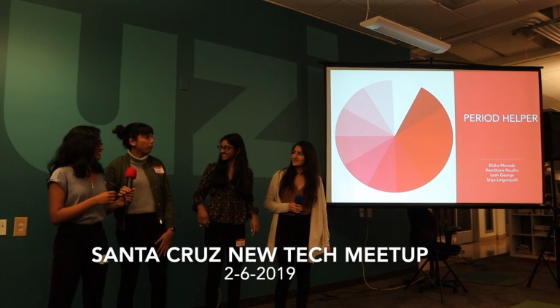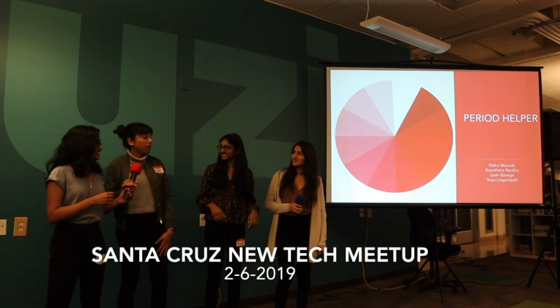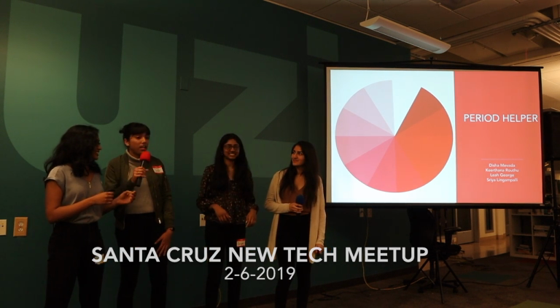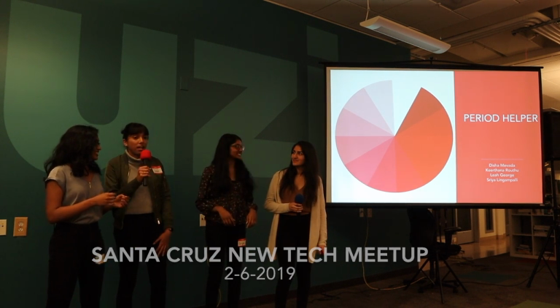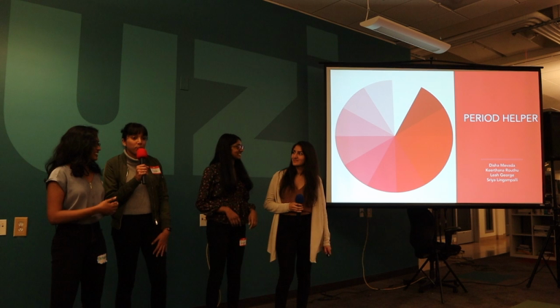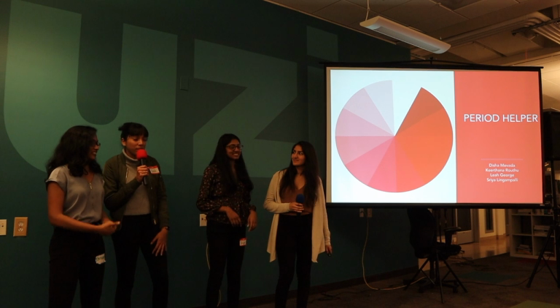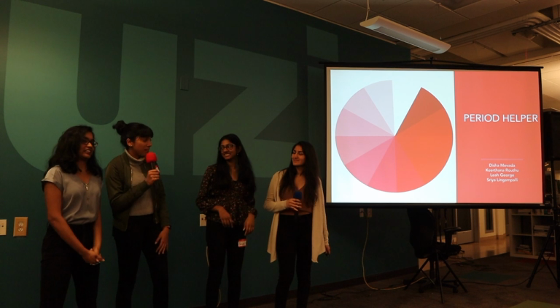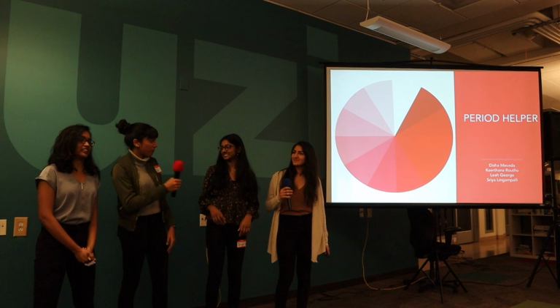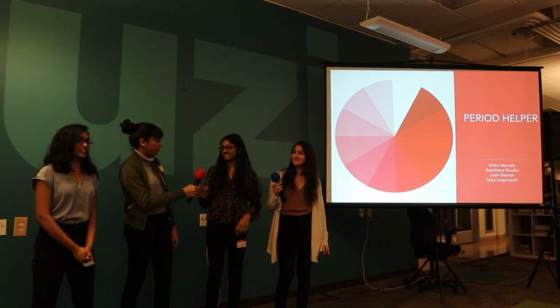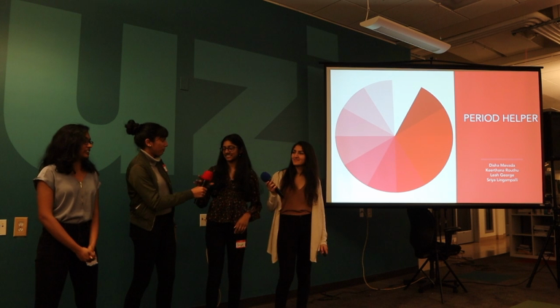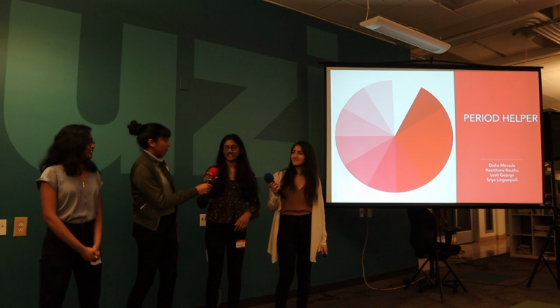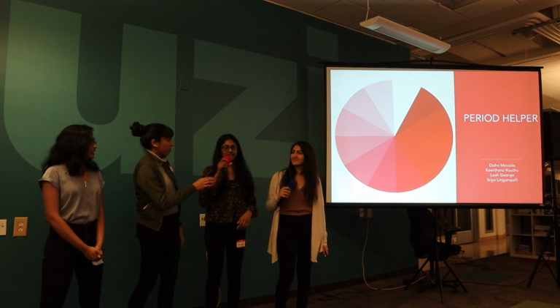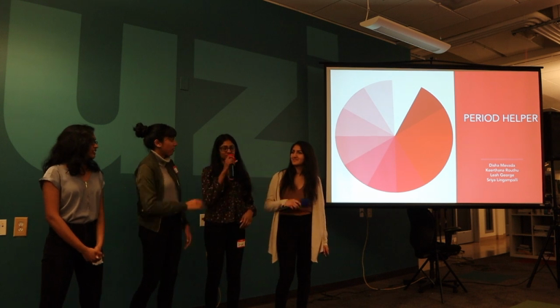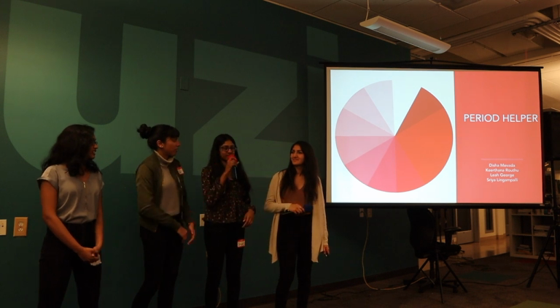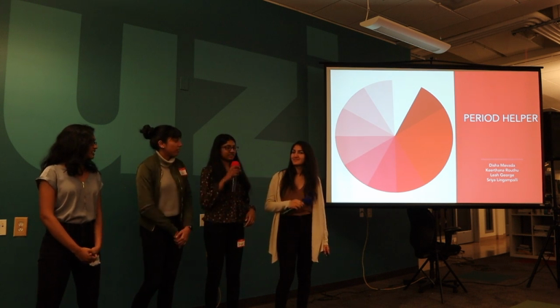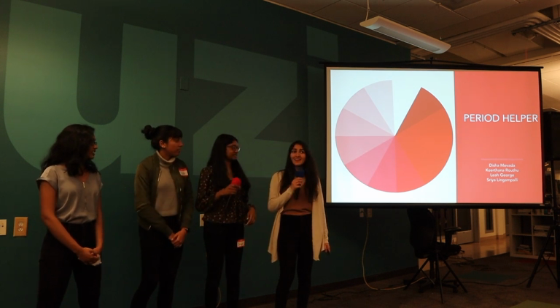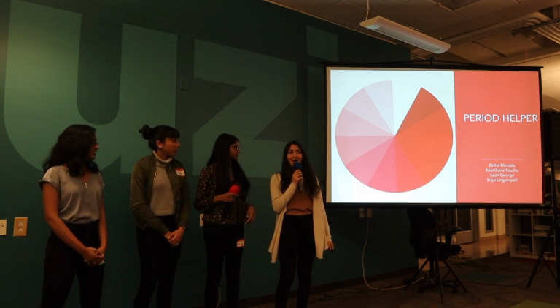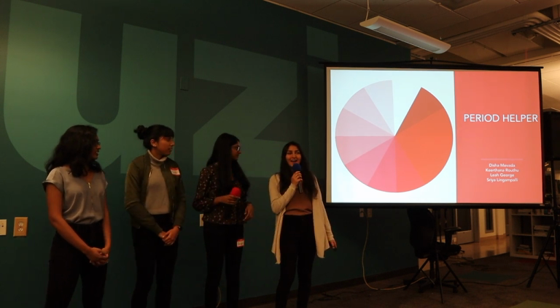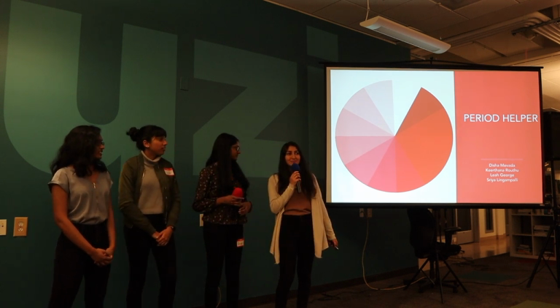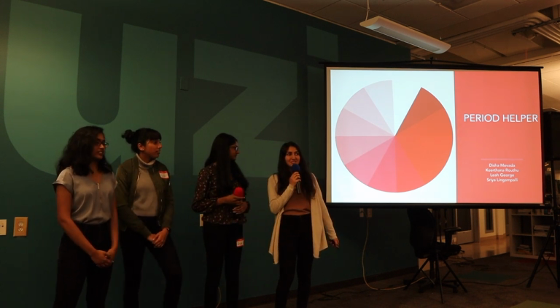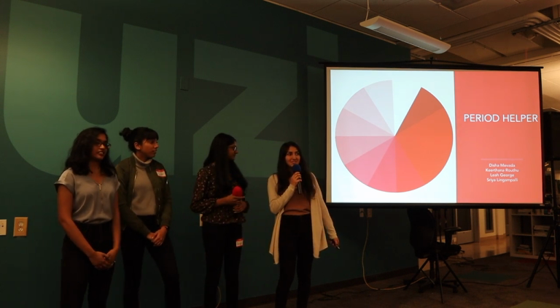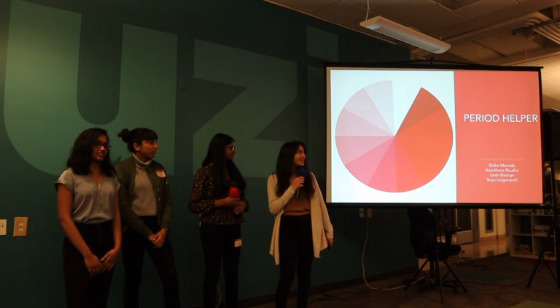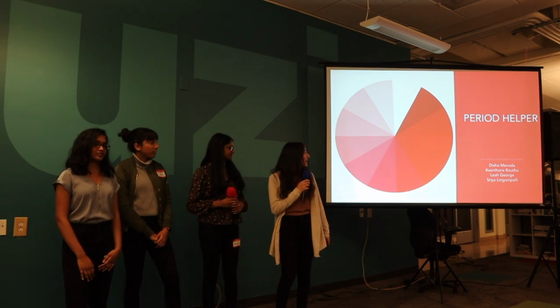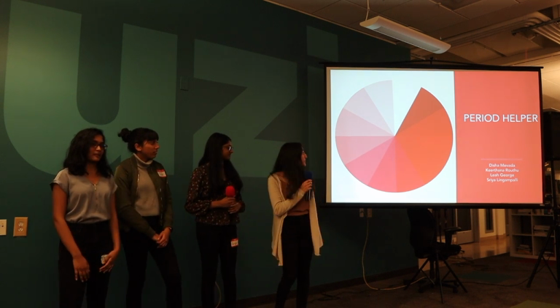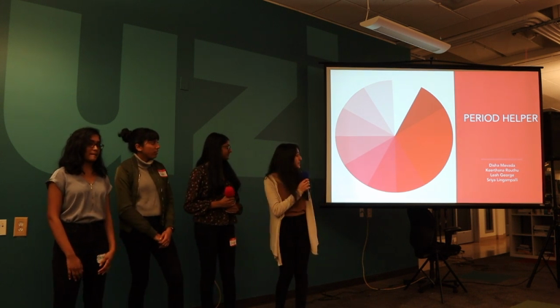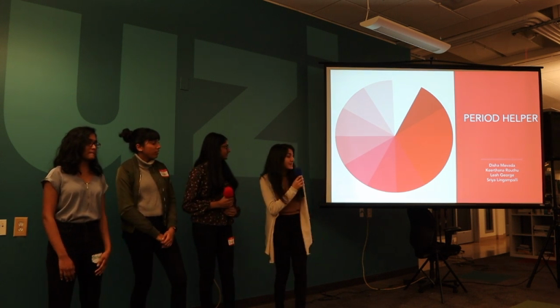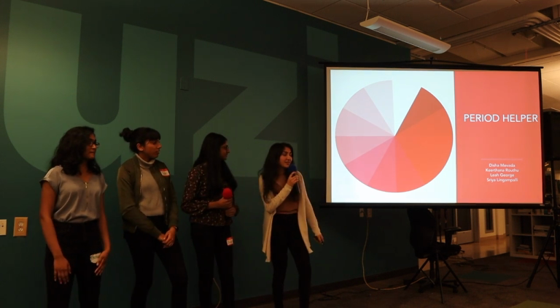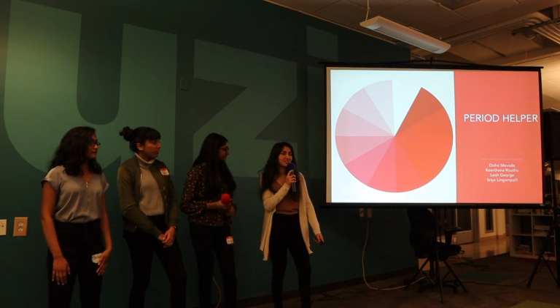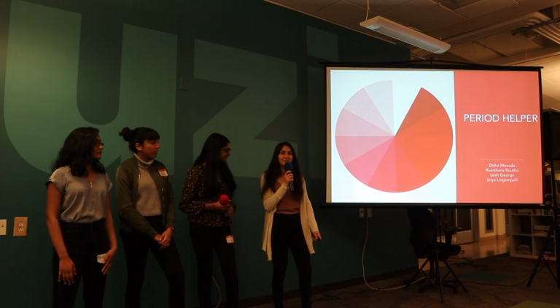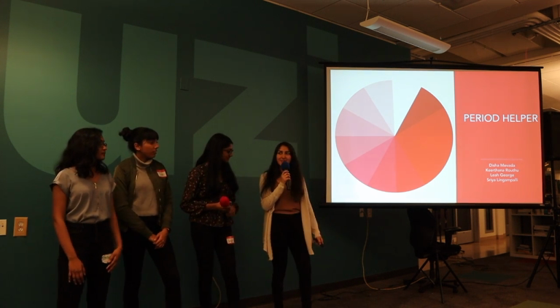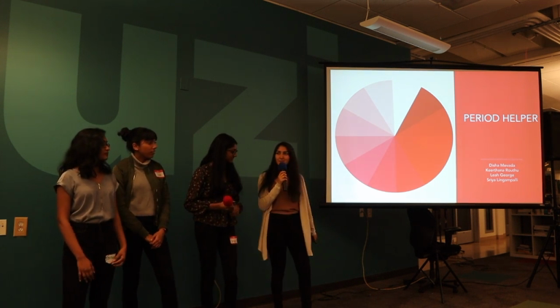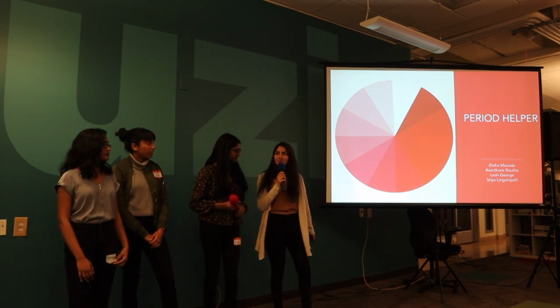Hi, I'm Leah. Hi, I'm Shreya. Hi, I'm Deesha. And we are the creators of Period Helper.